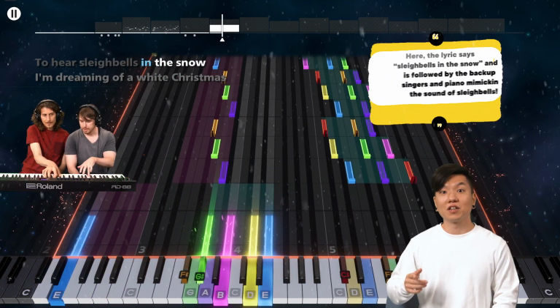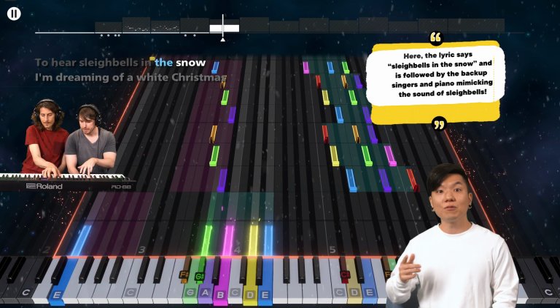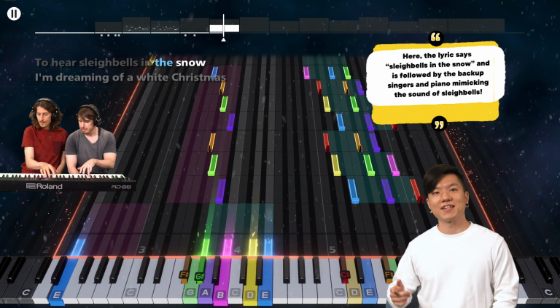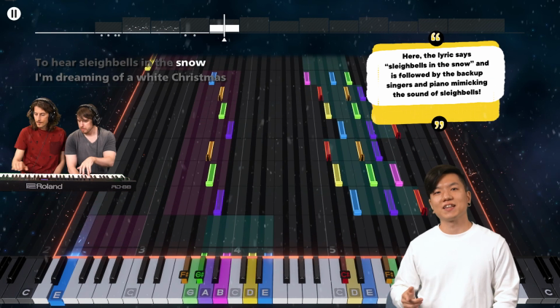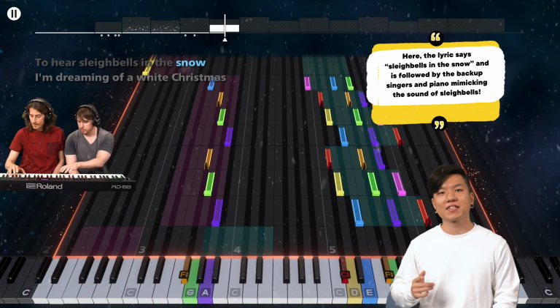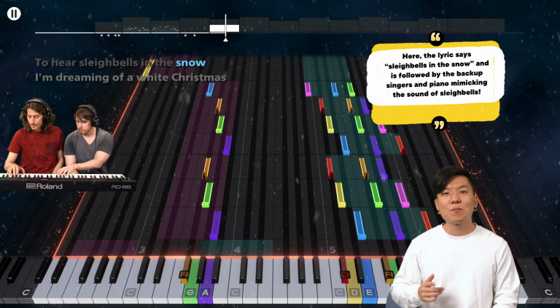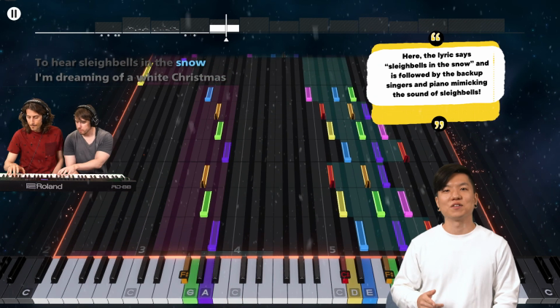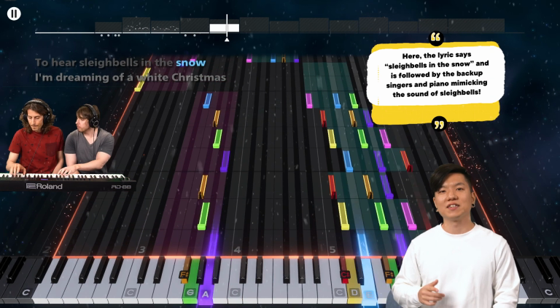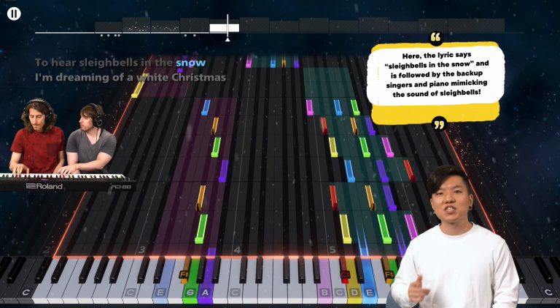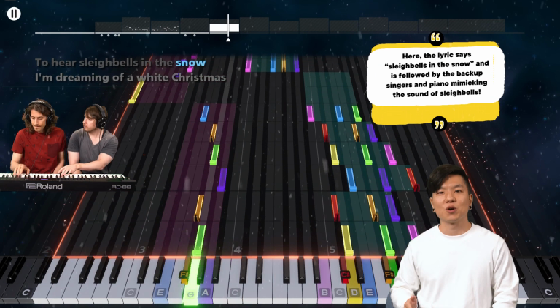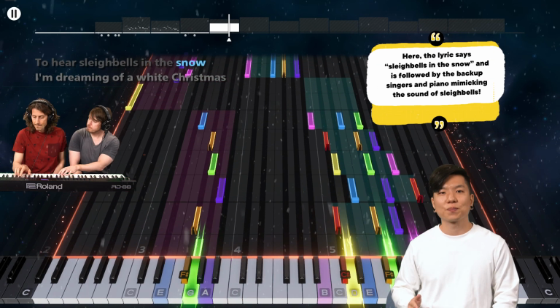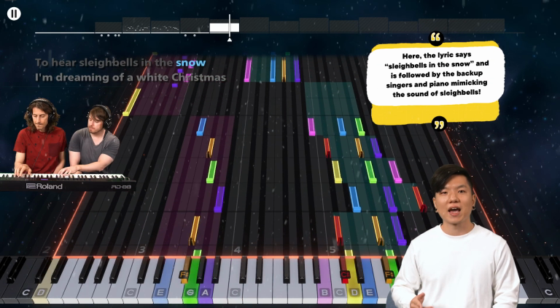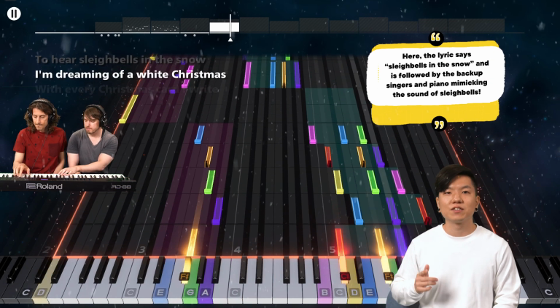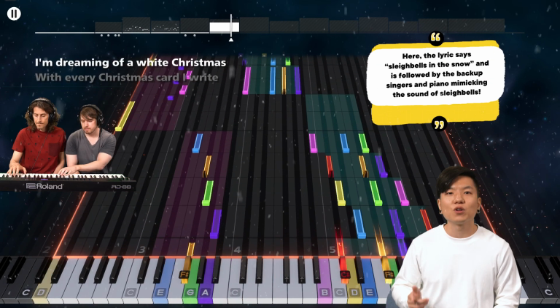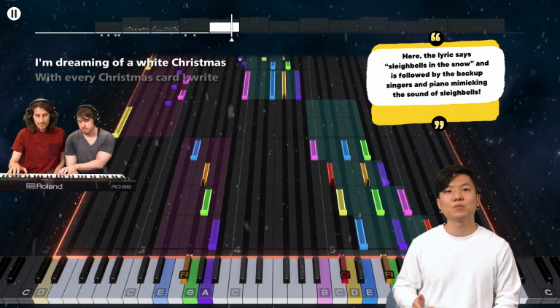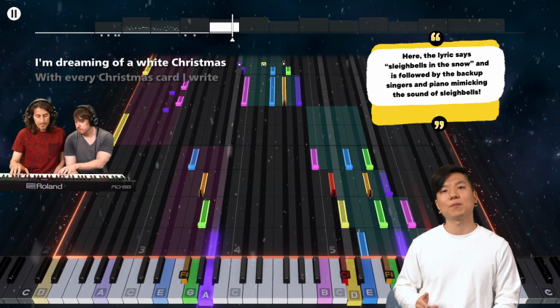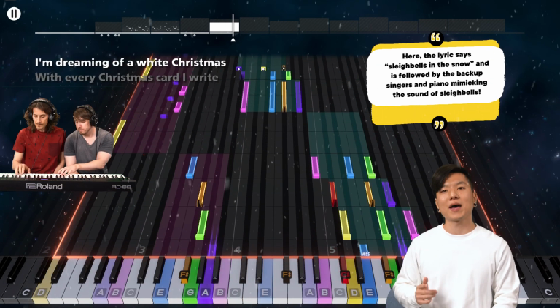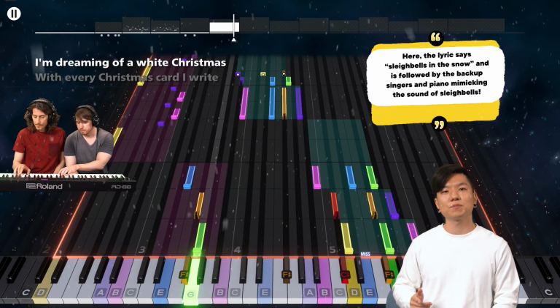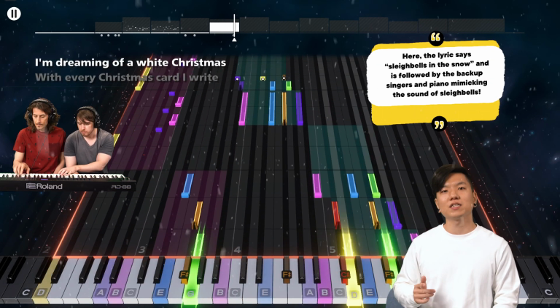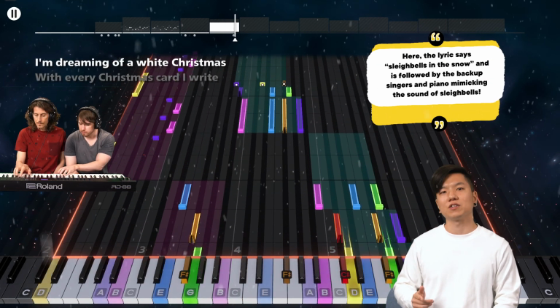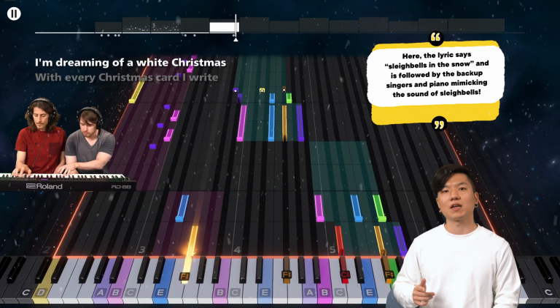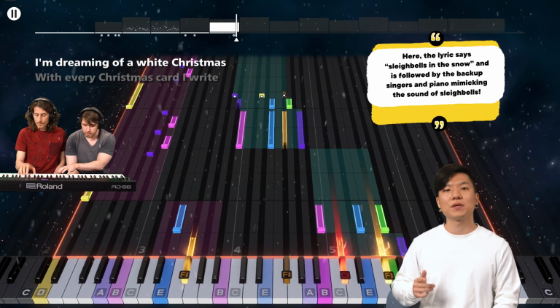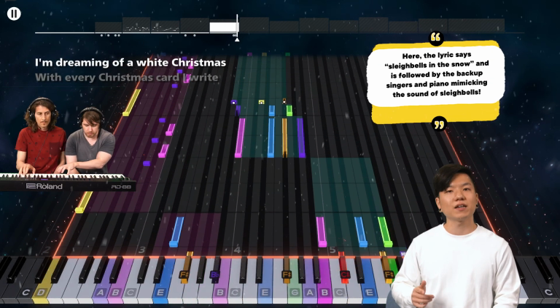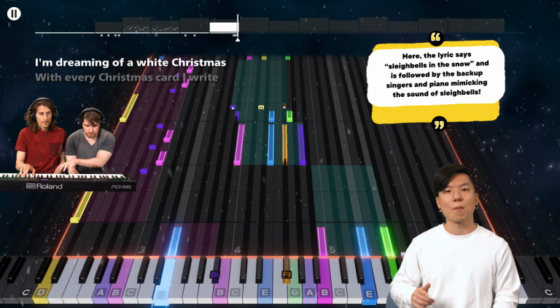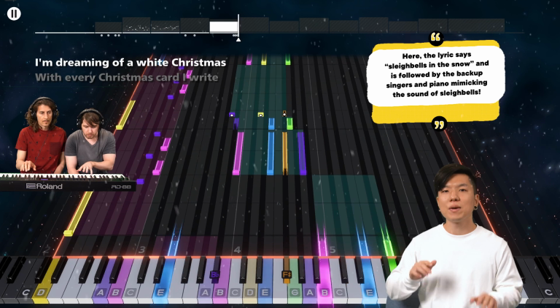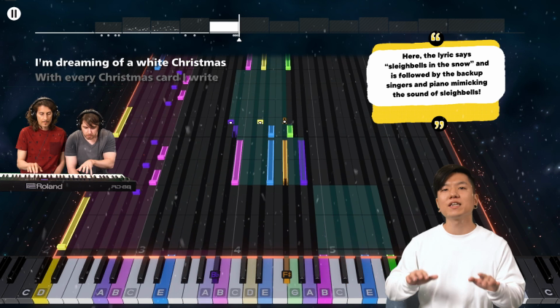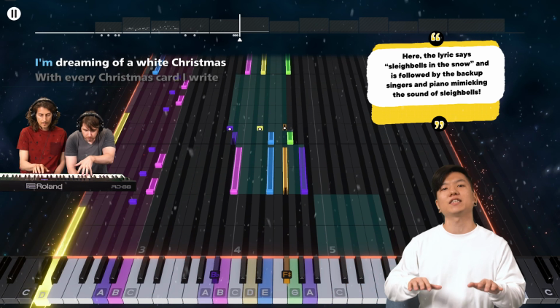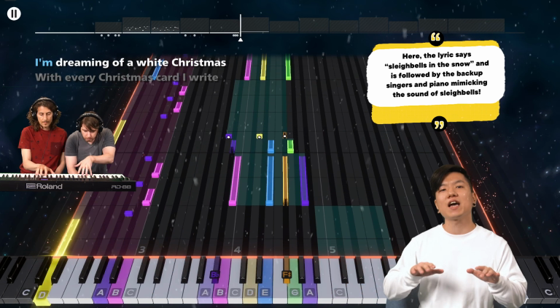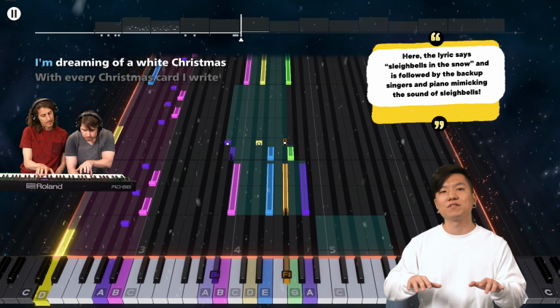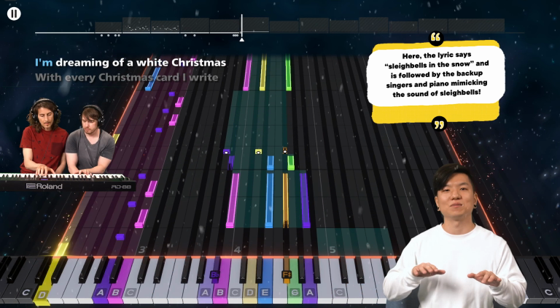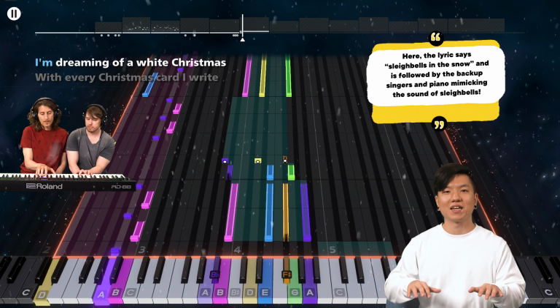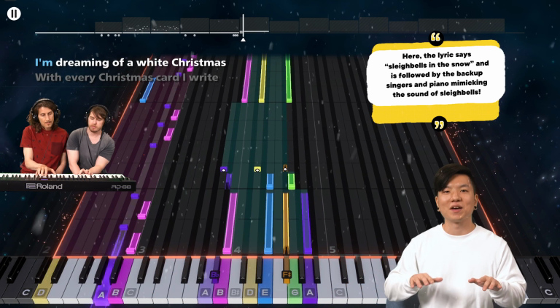The lyric says 'sleigh bells in the snow' and is followed by the backup singers and piano mimicking the sound of sleigh bells.